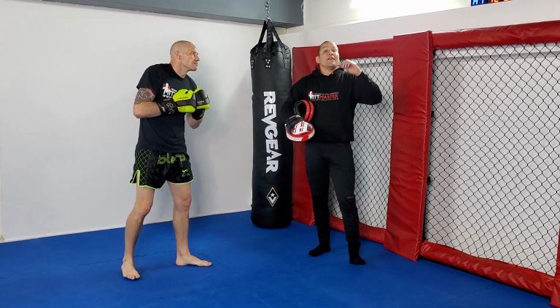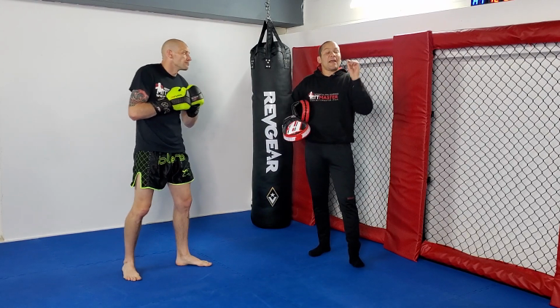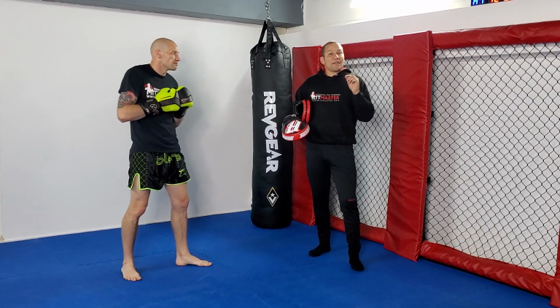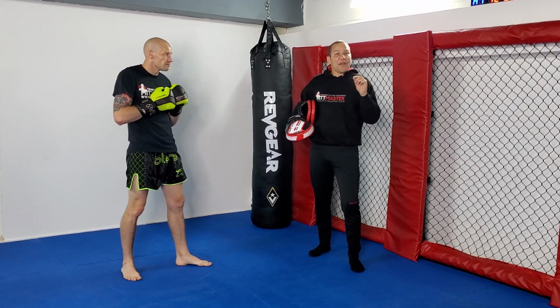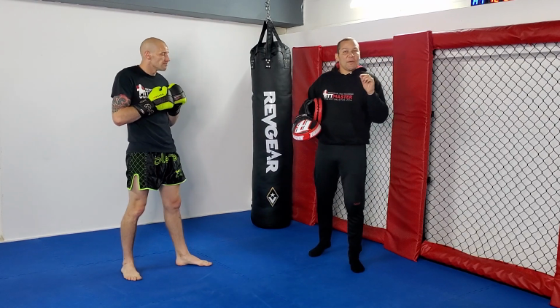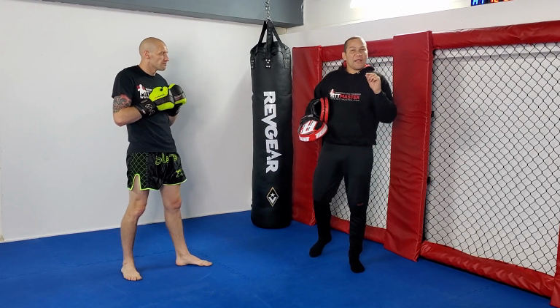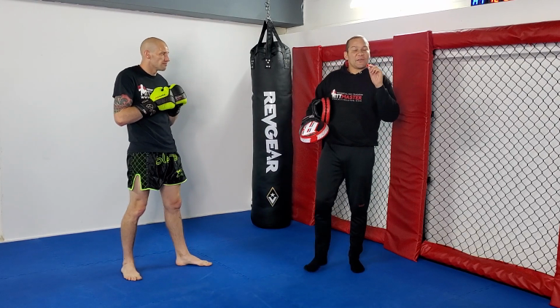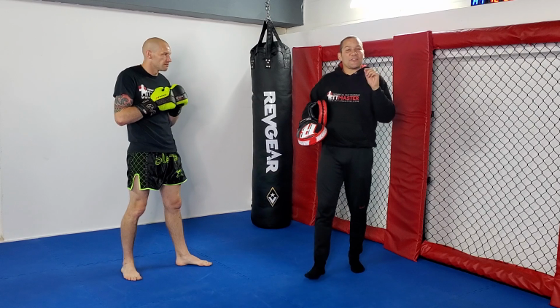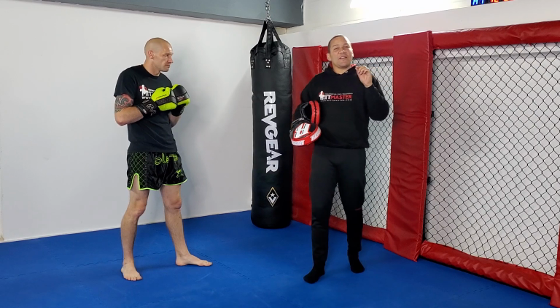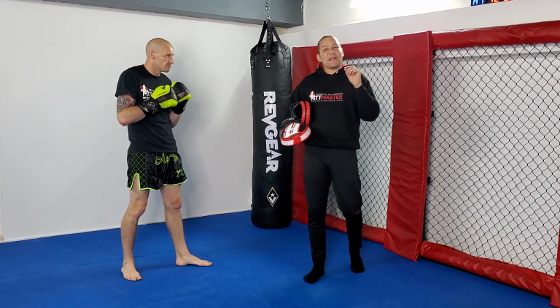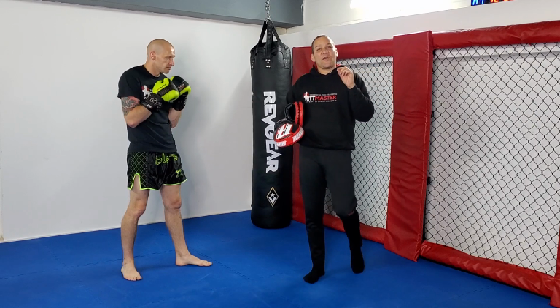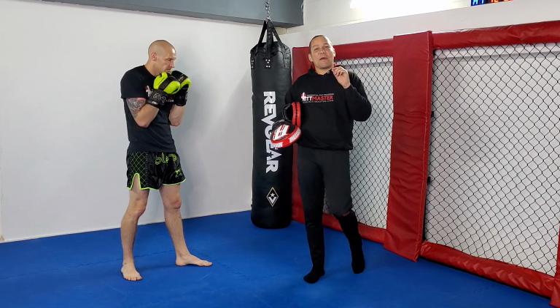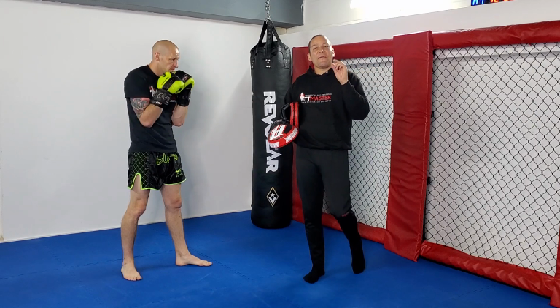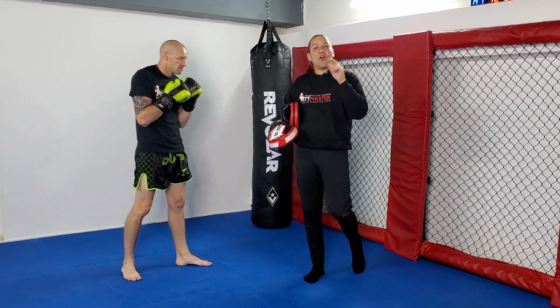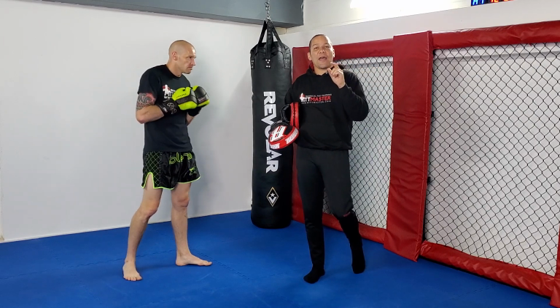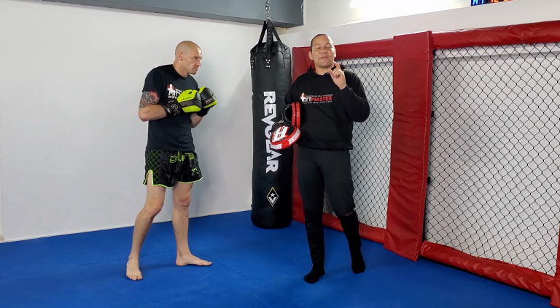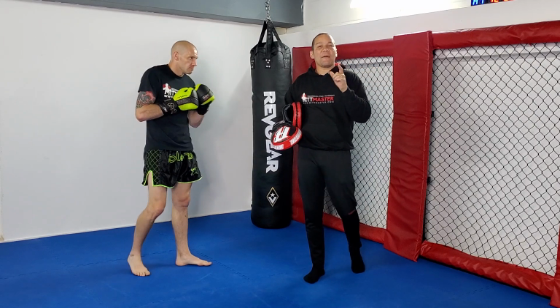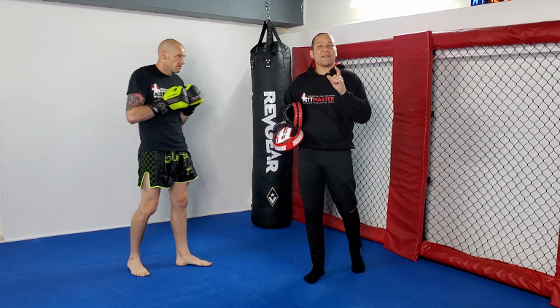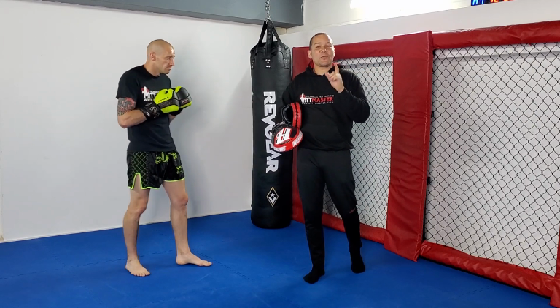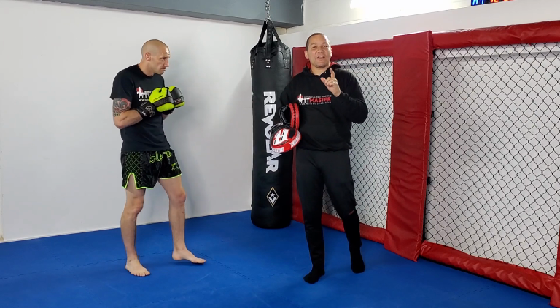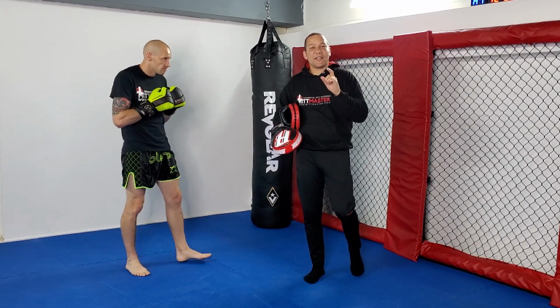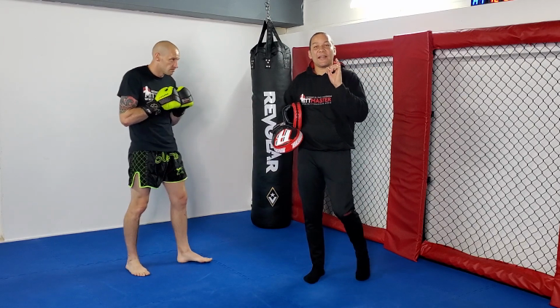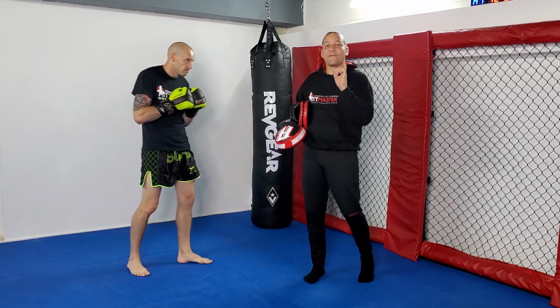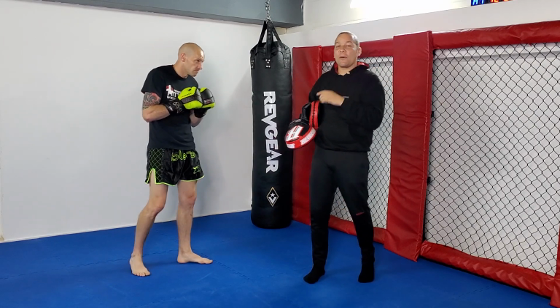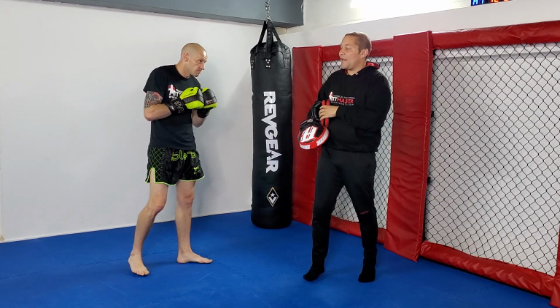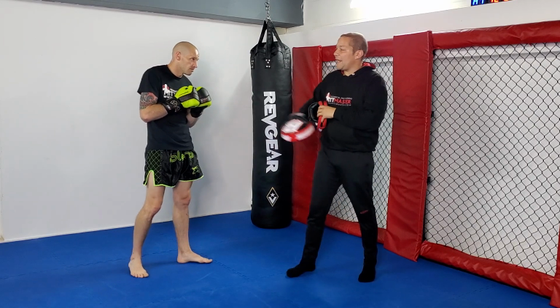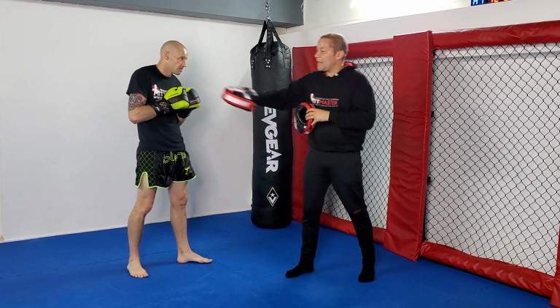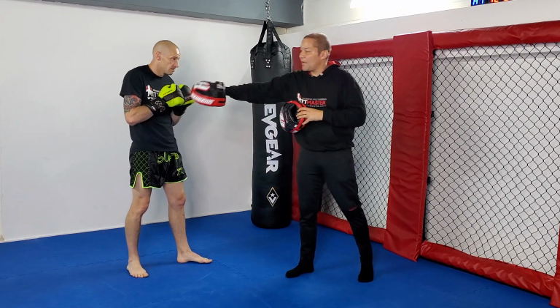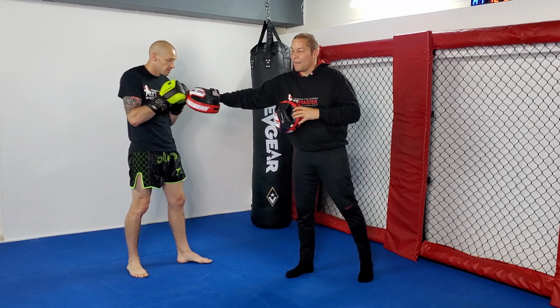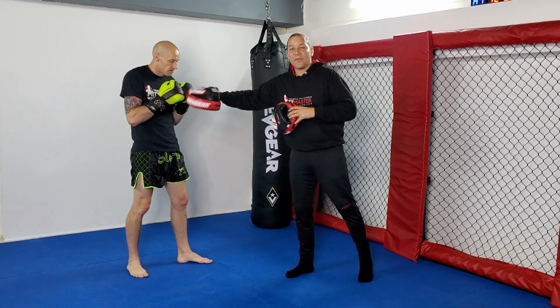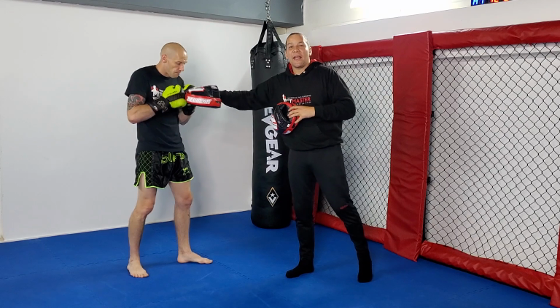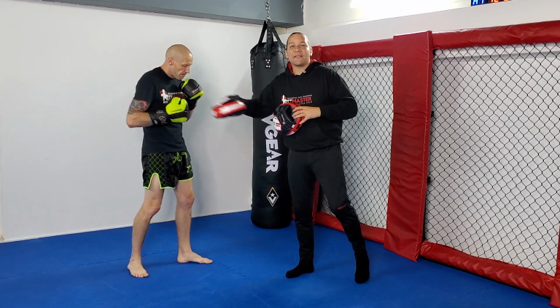So that's the first variation where he's switching and following up with a hook afterwards. Now we're going to switch and he's going to follow up with a lead uppercut instead.